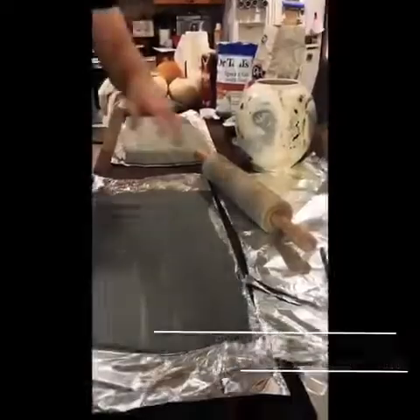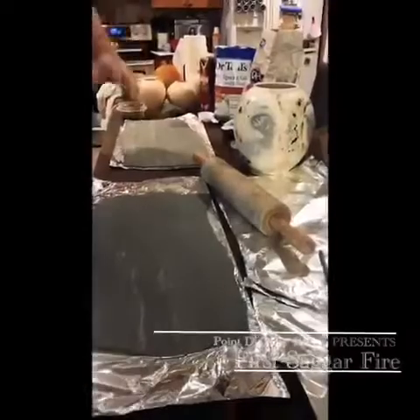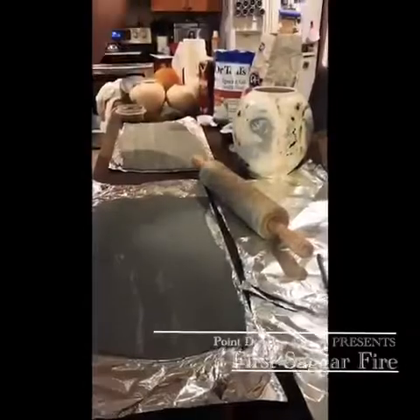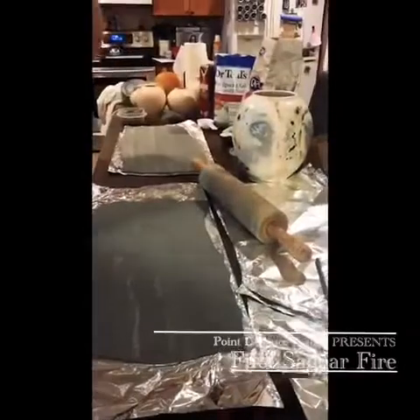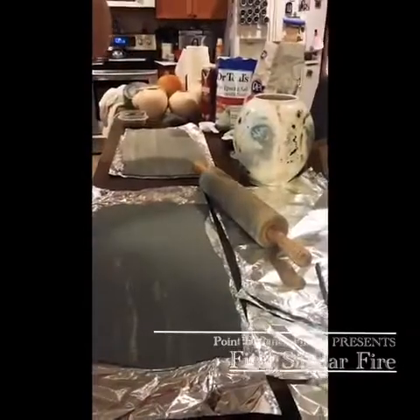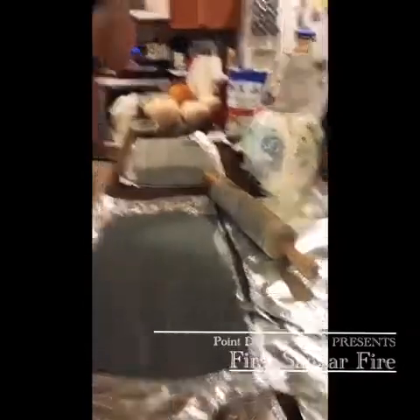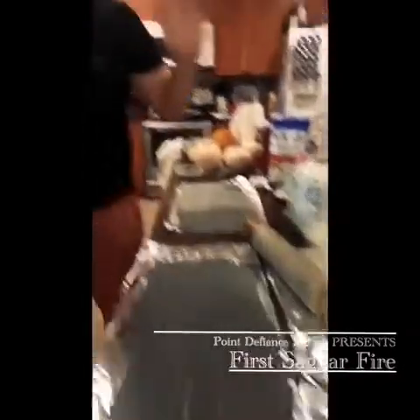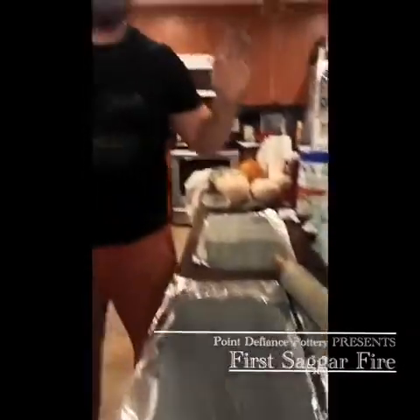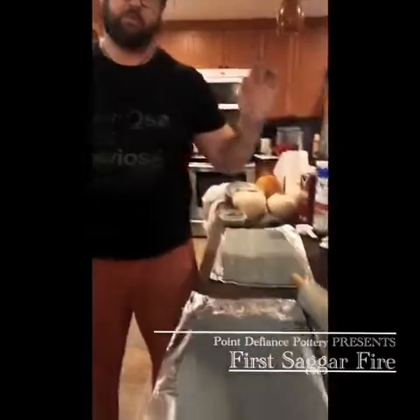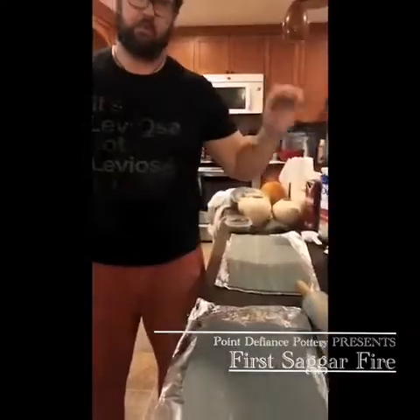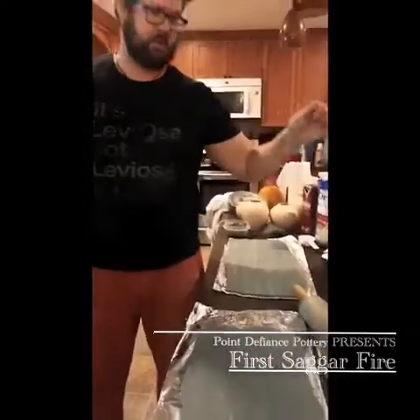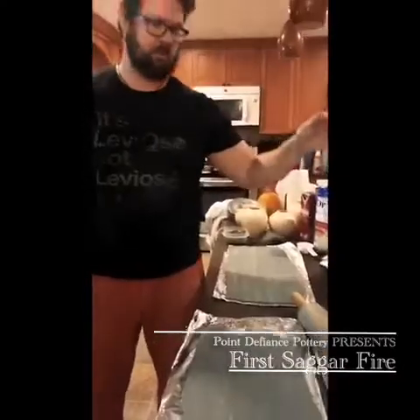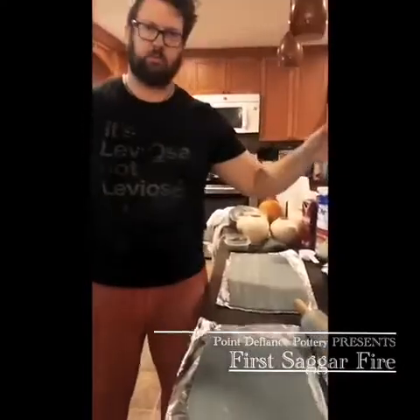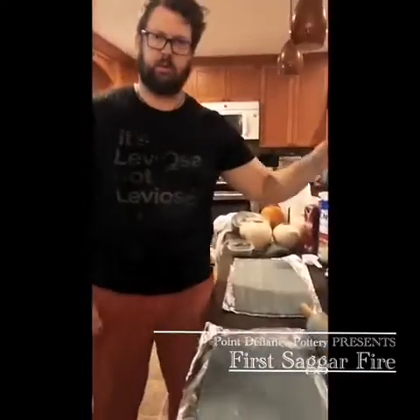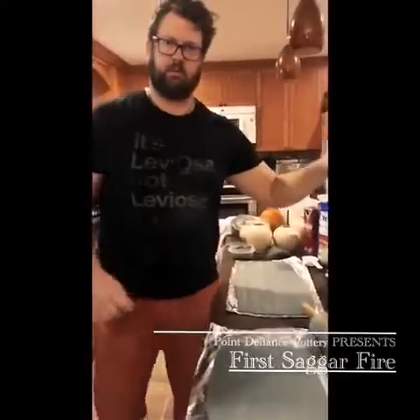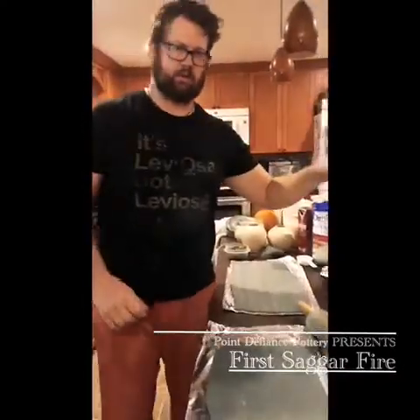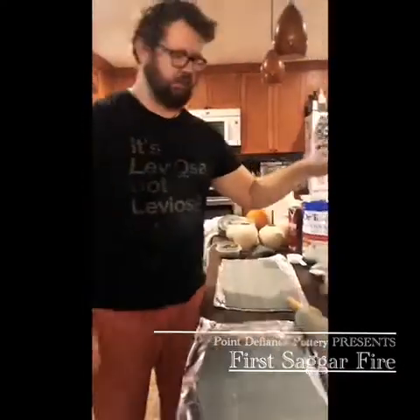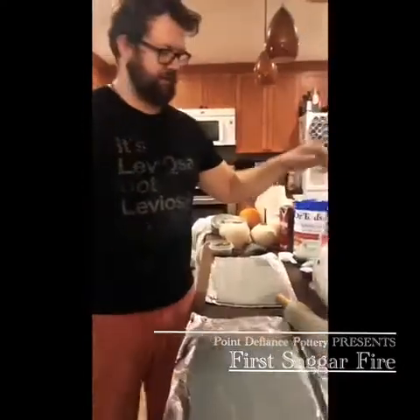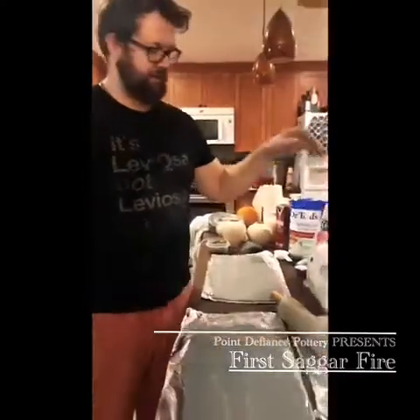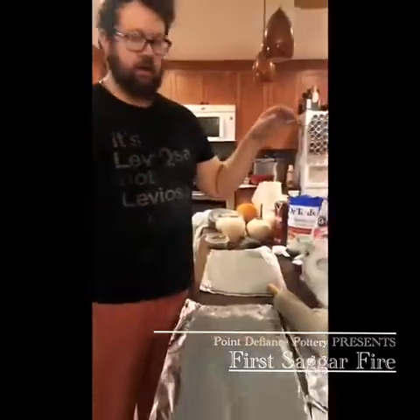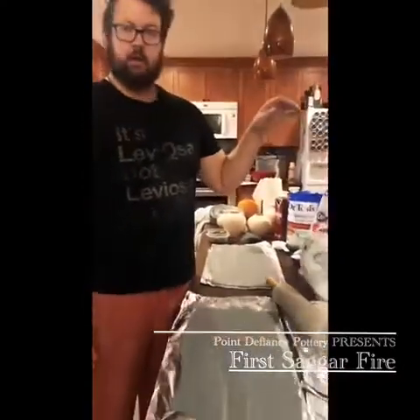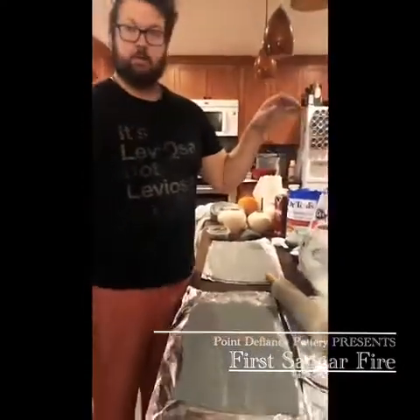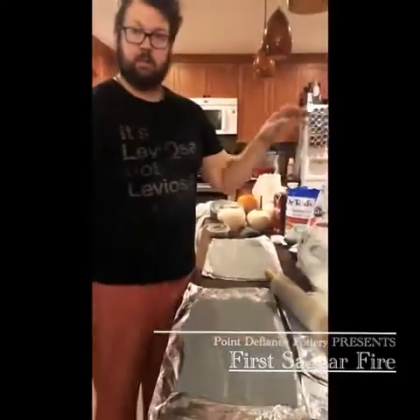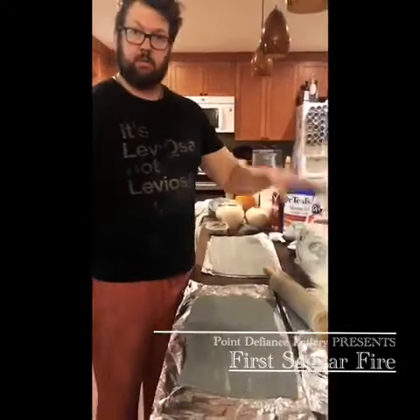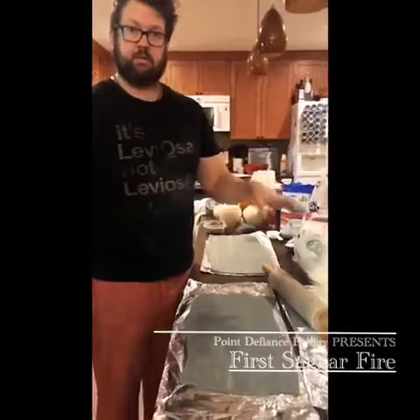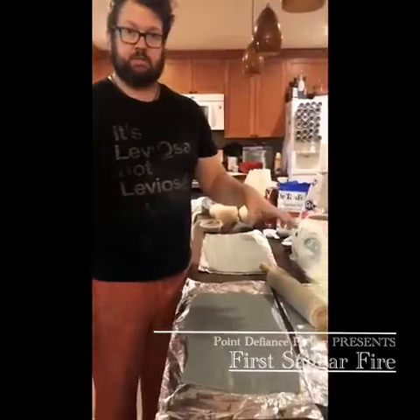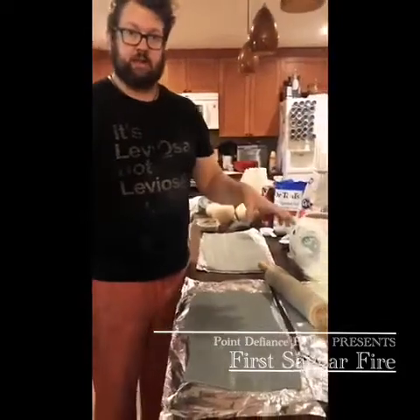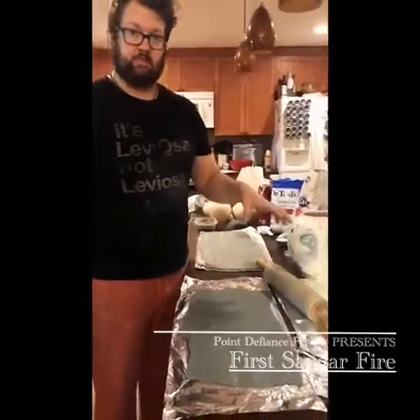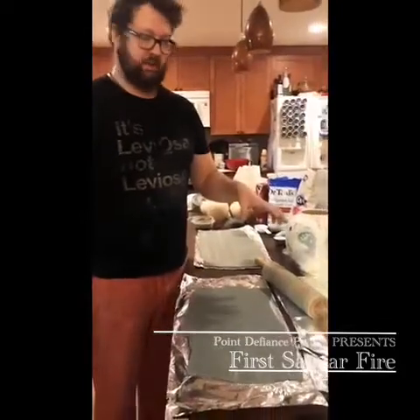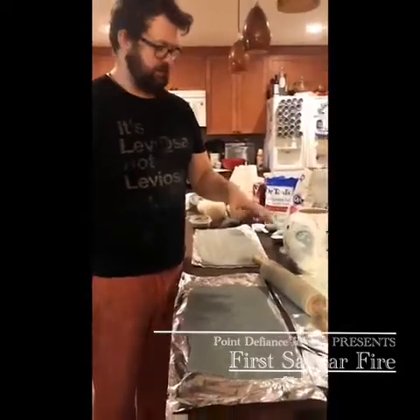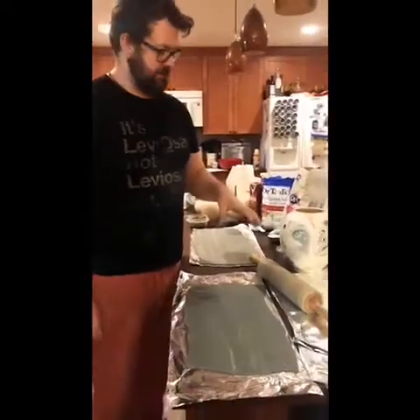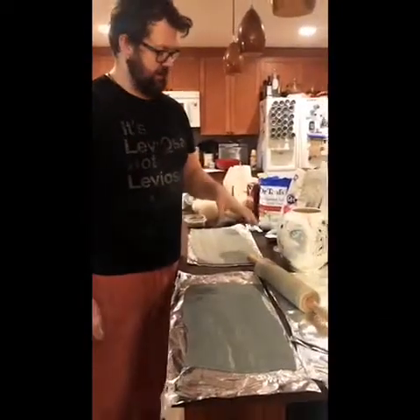Hi there, I'm Tyler with Point Defiance Pottery. Going to be doing some sagger fires today.